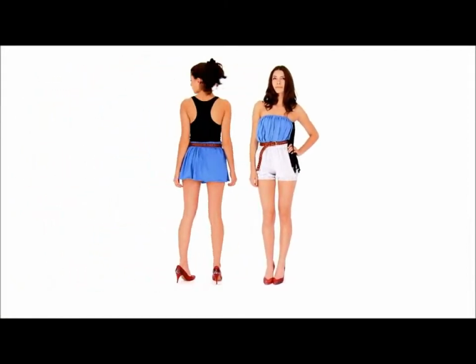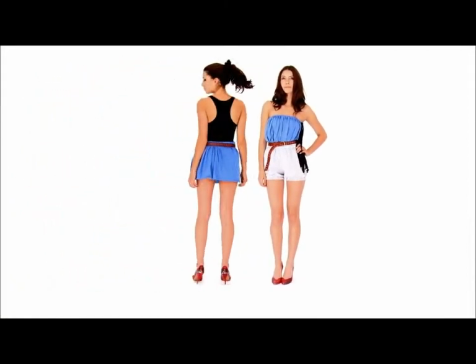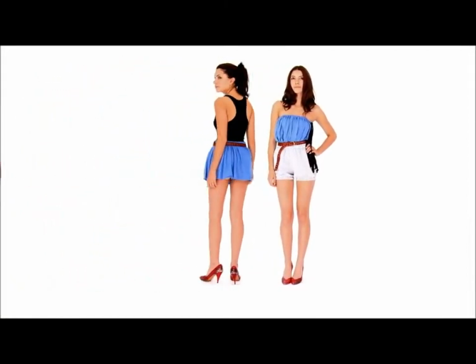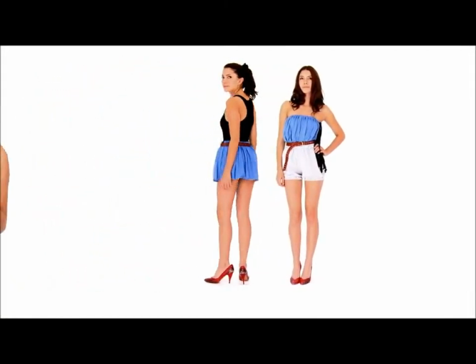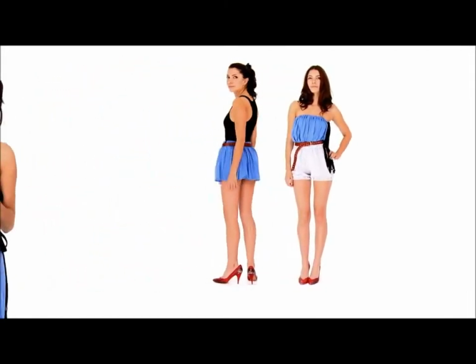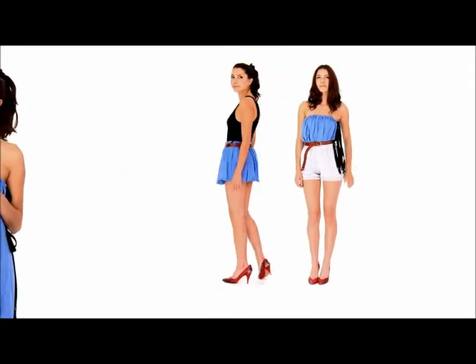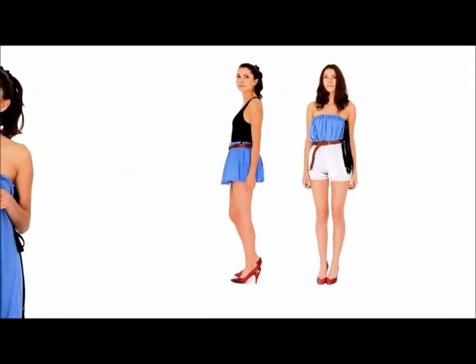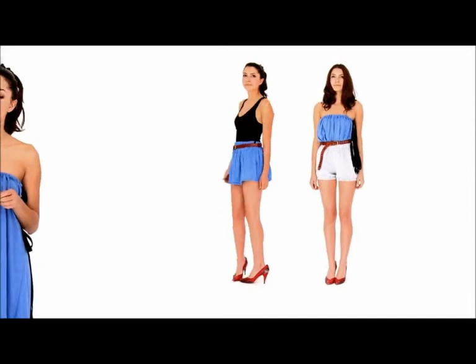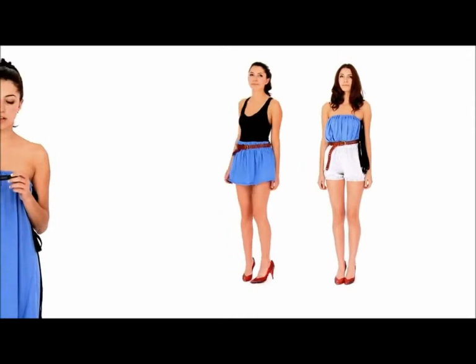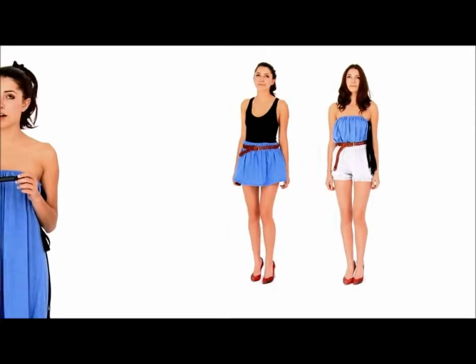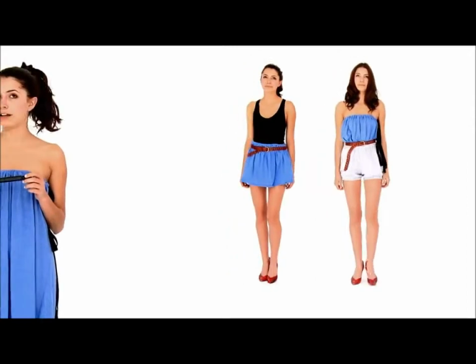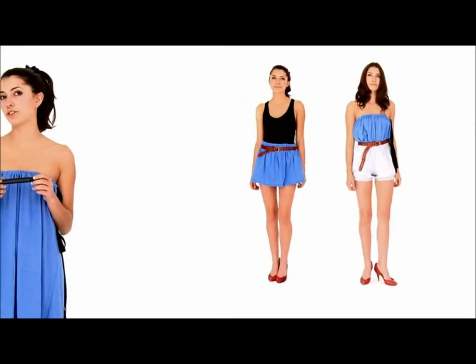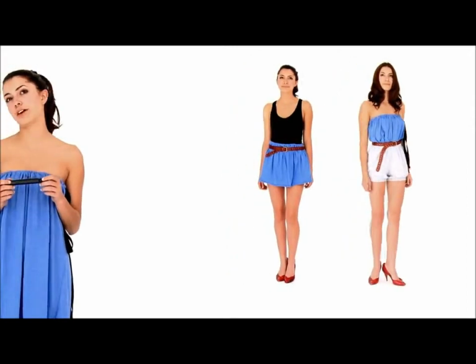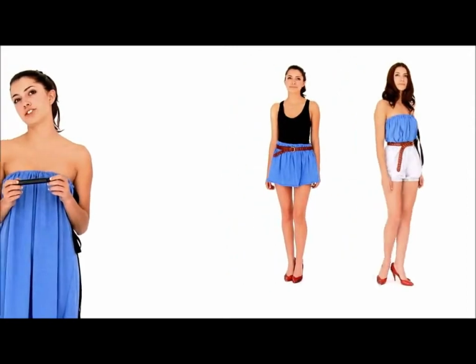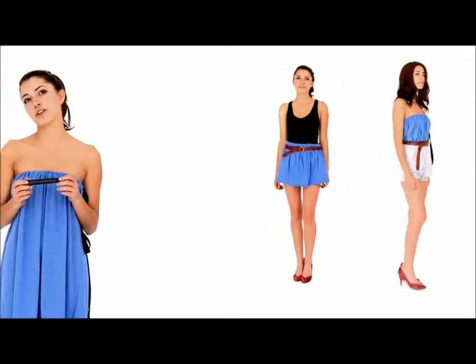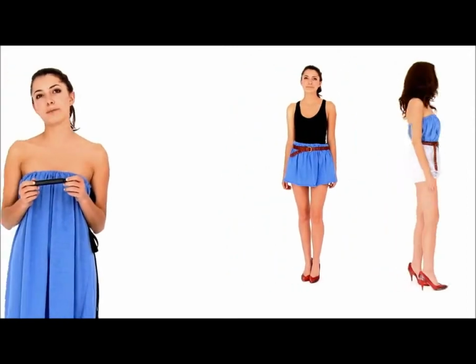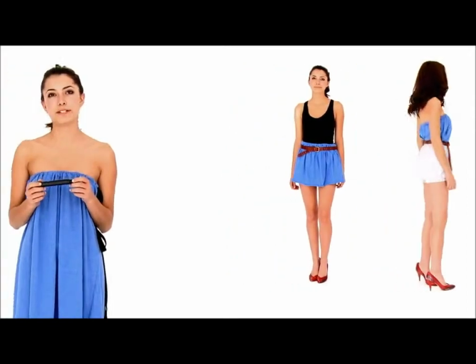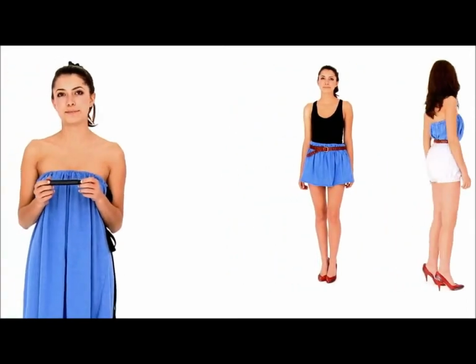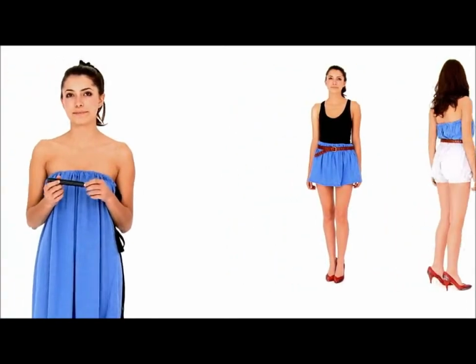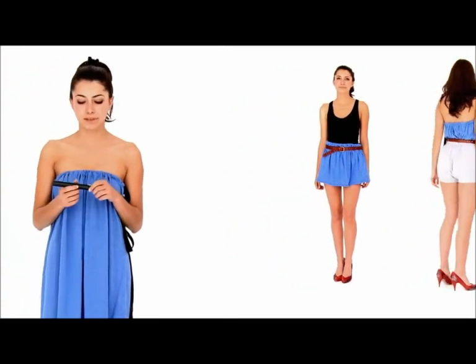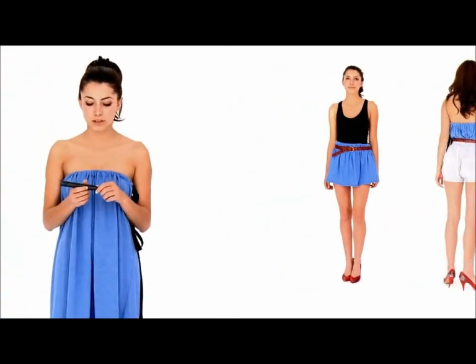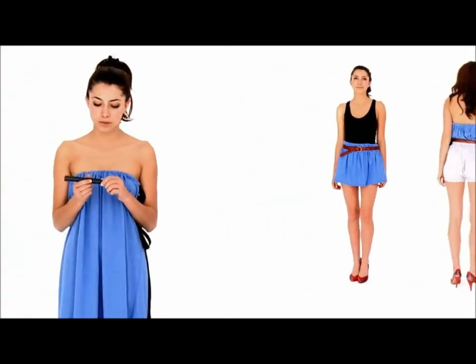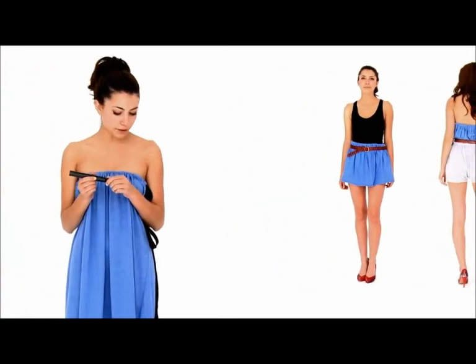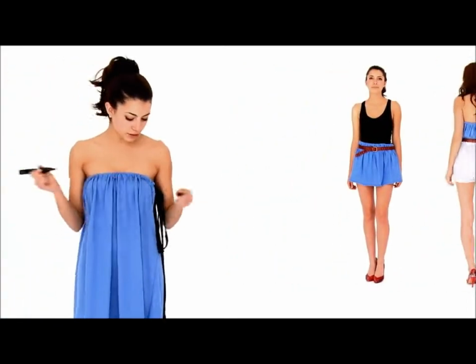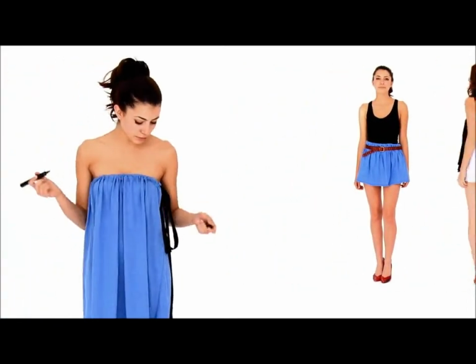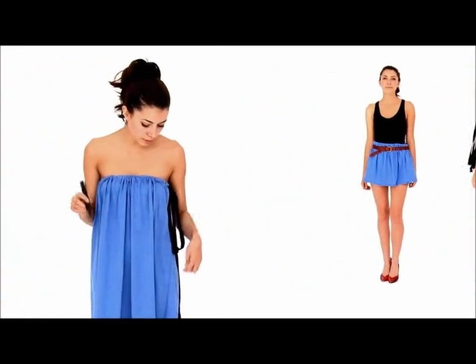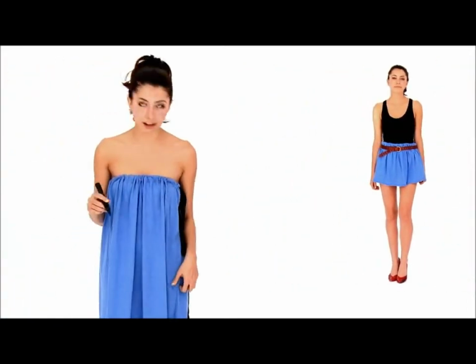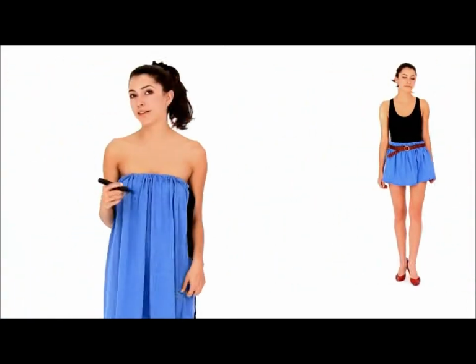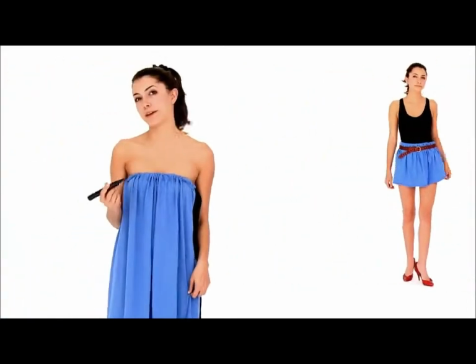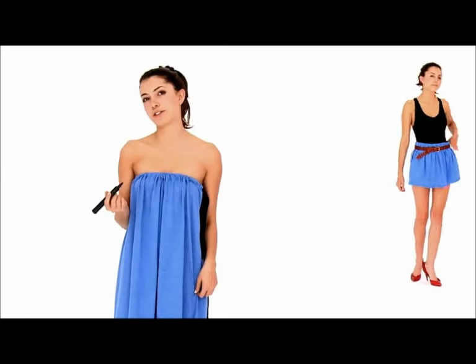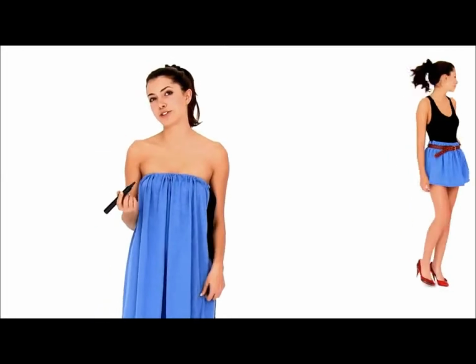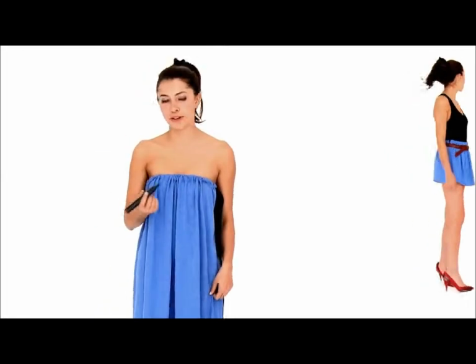Another thing that you can do with the Lesac dress is you can cut it into a shirt or a miniskirt. So what I'm going to do is I'm going to mark it and I'm going to cut the dress shorter.